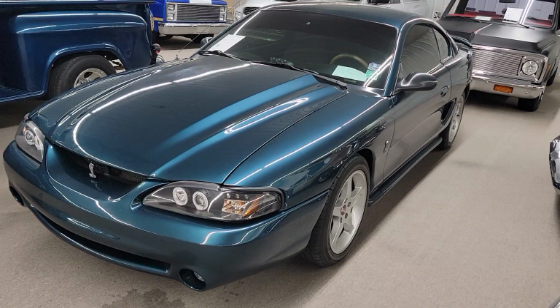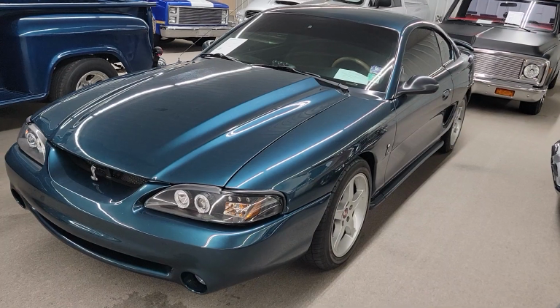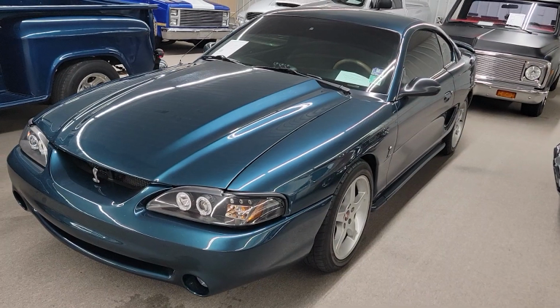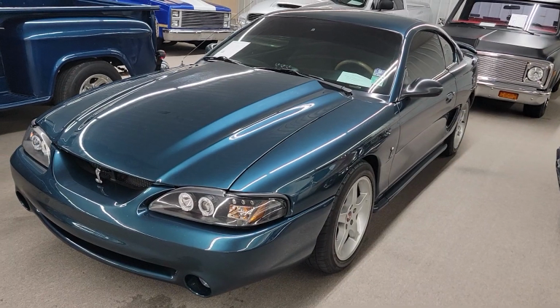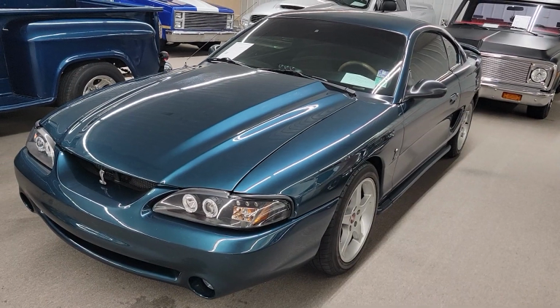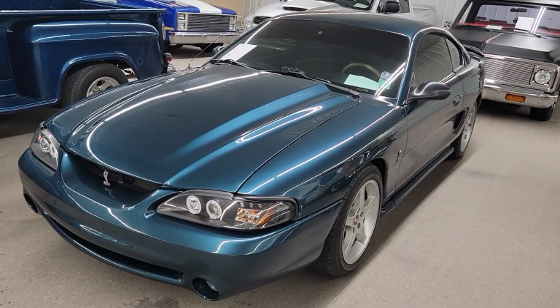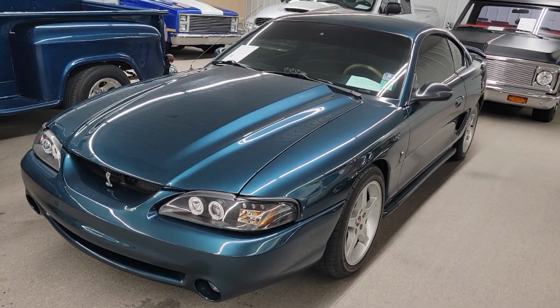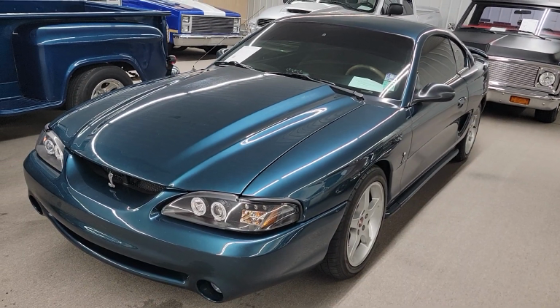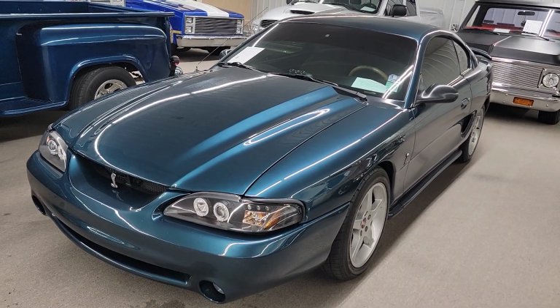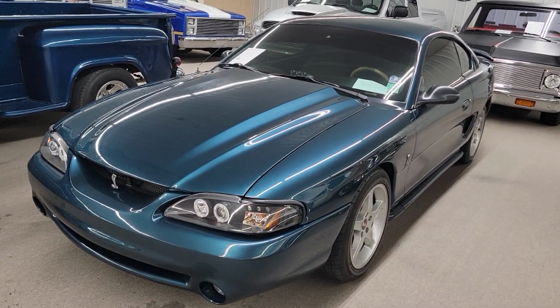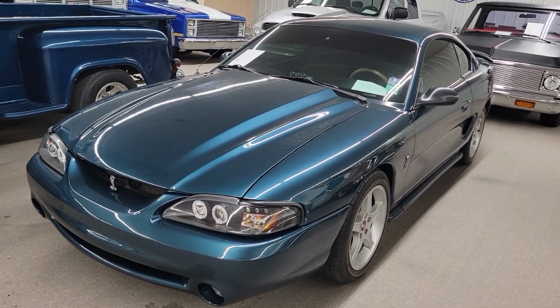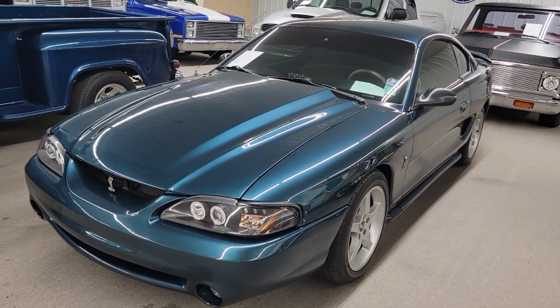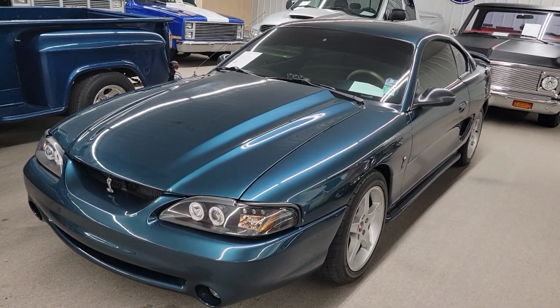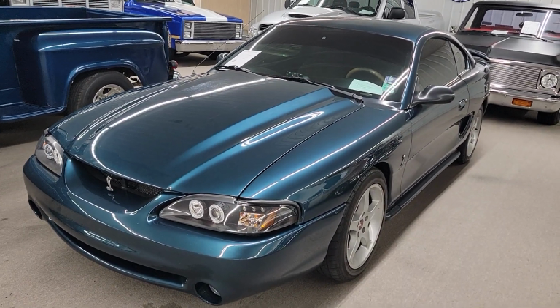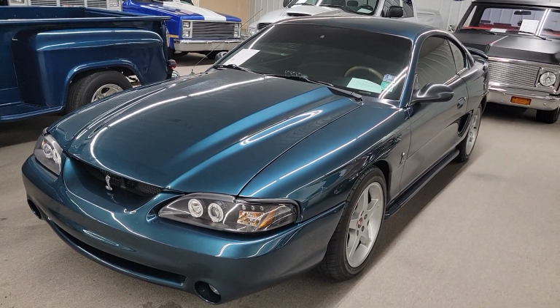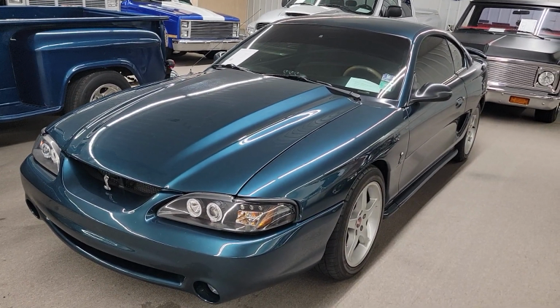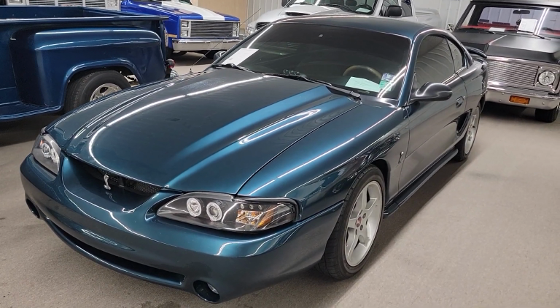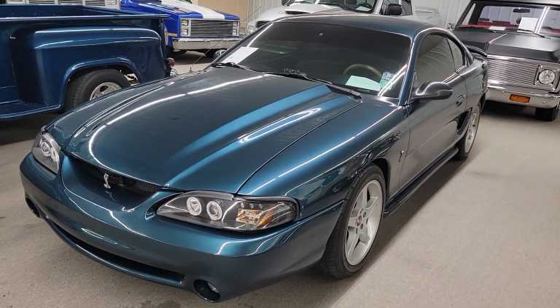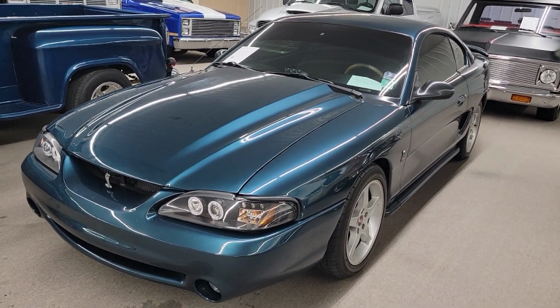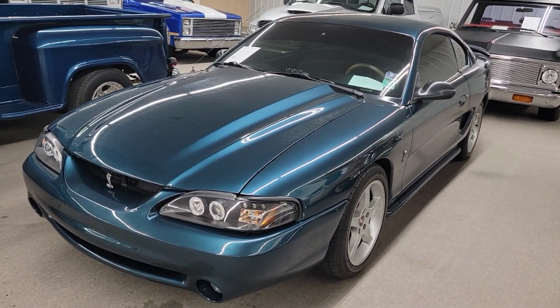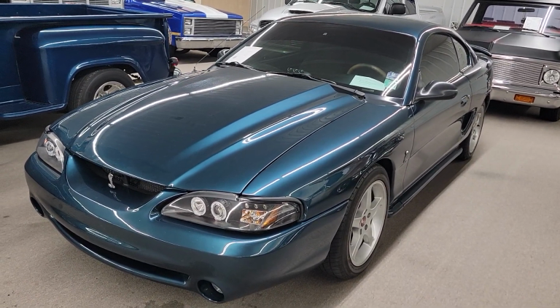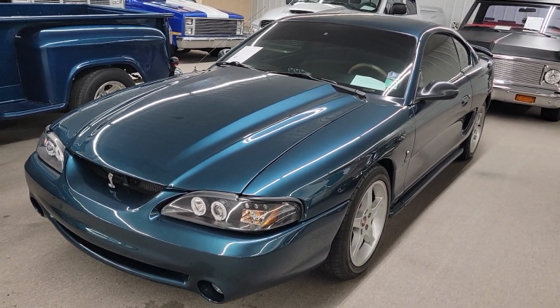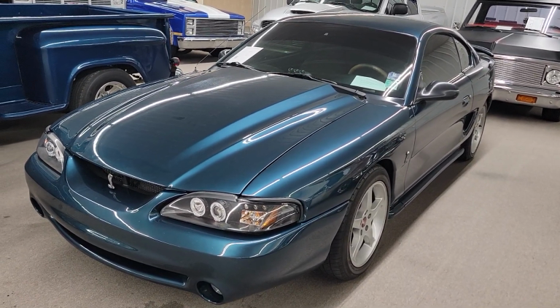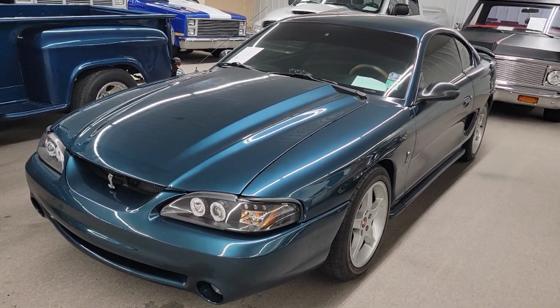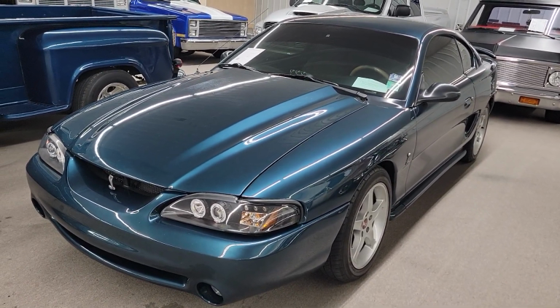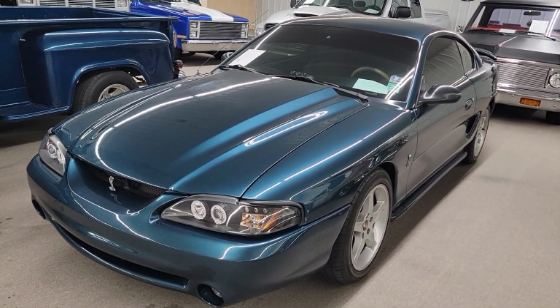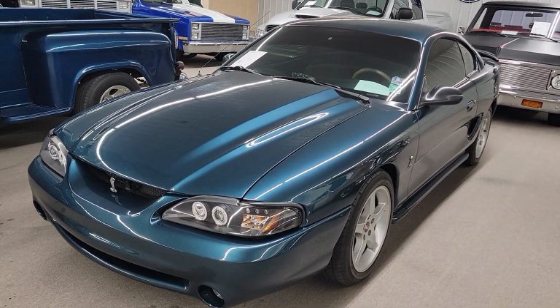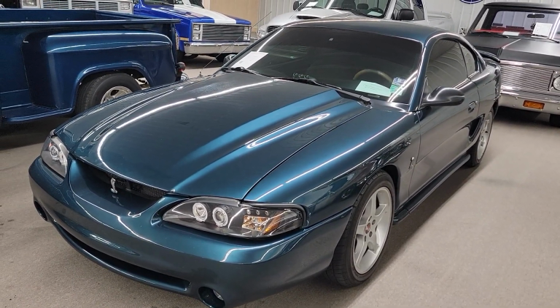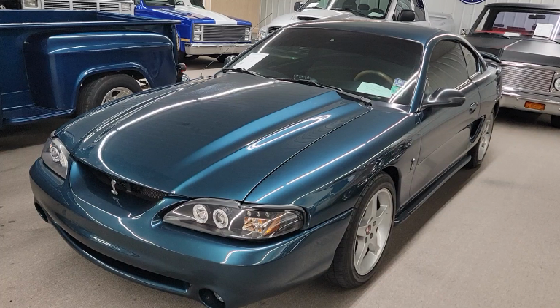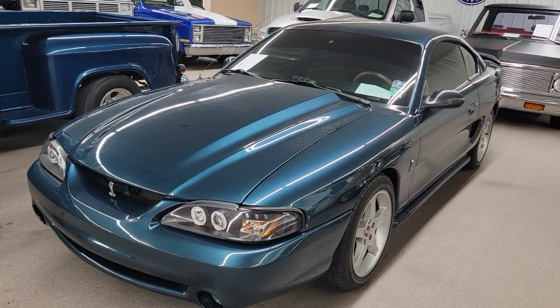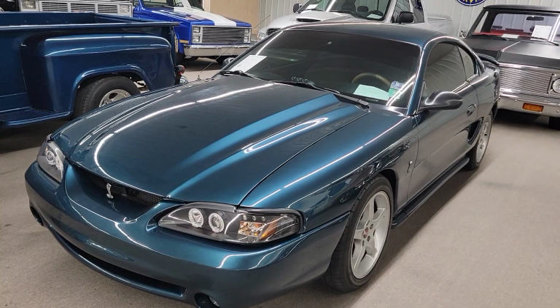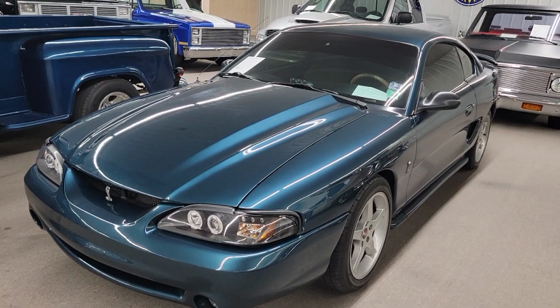Hello, this is Vaughn, Vaughn's Classic Cars here, shooting a video of our 1995 Mustang GT.